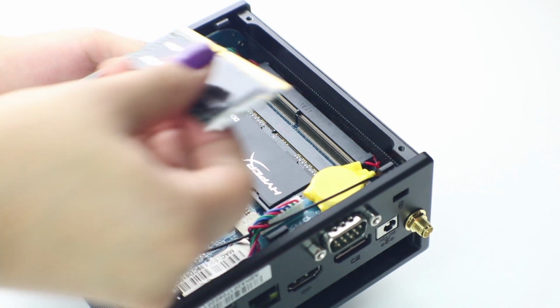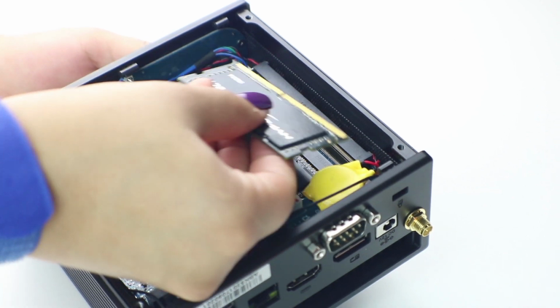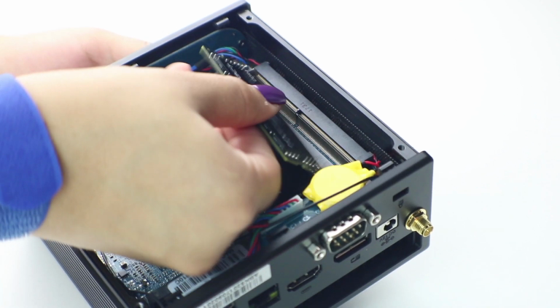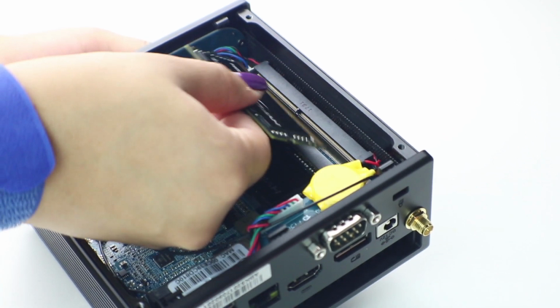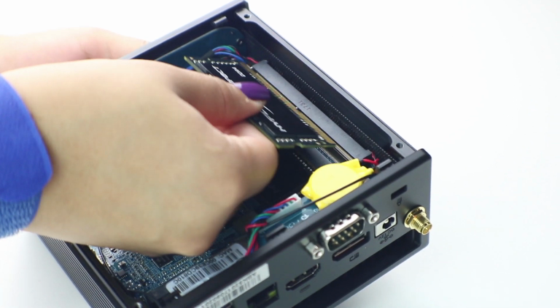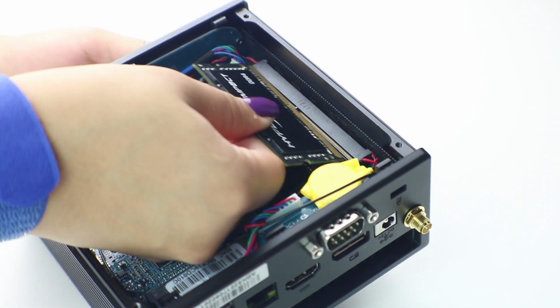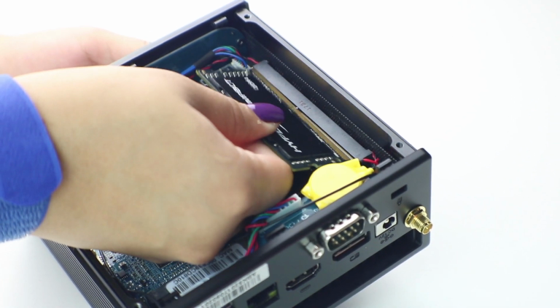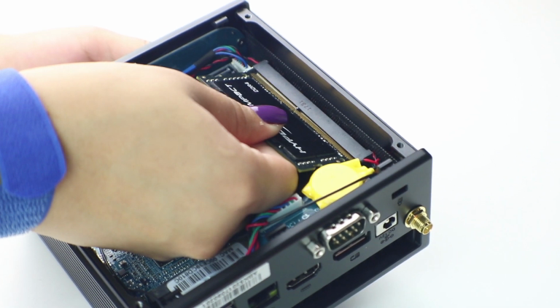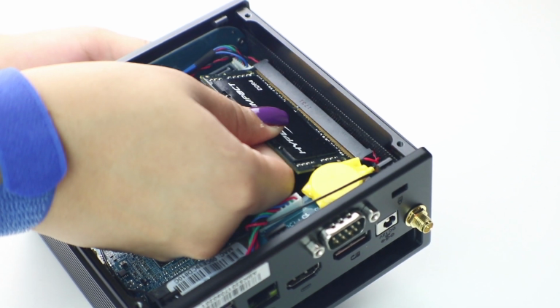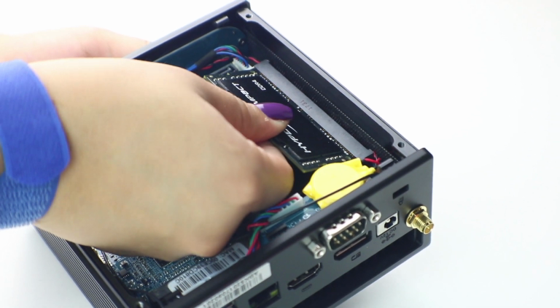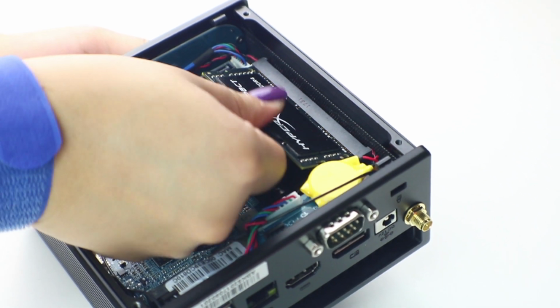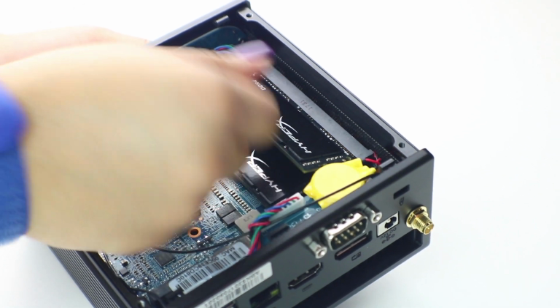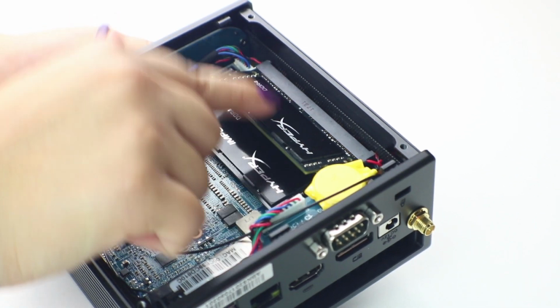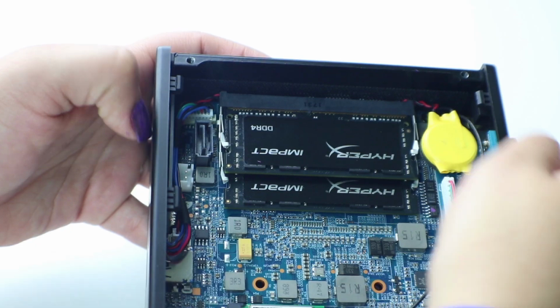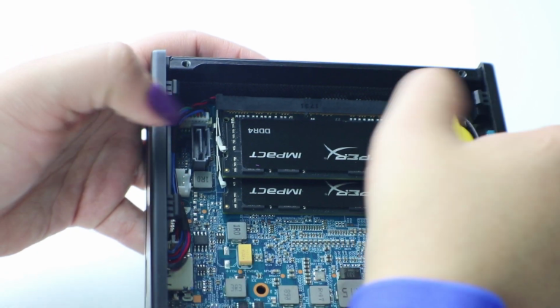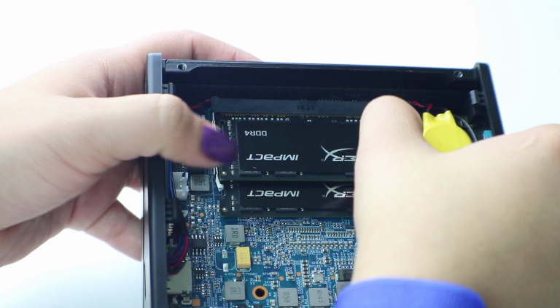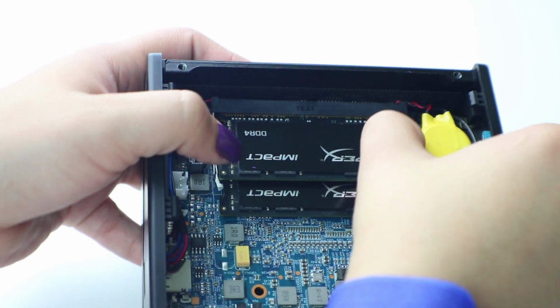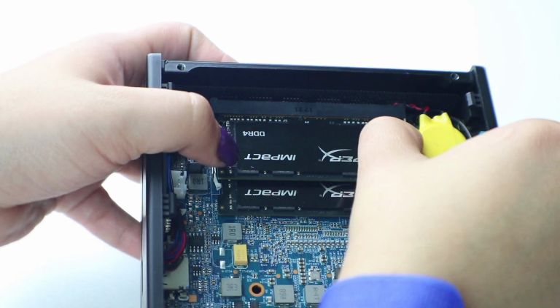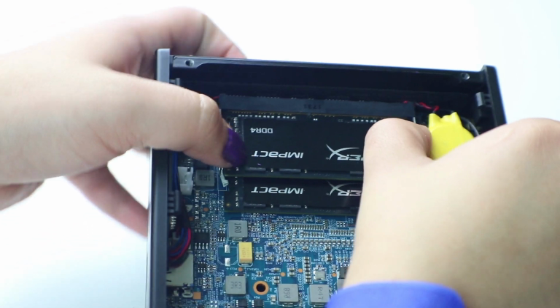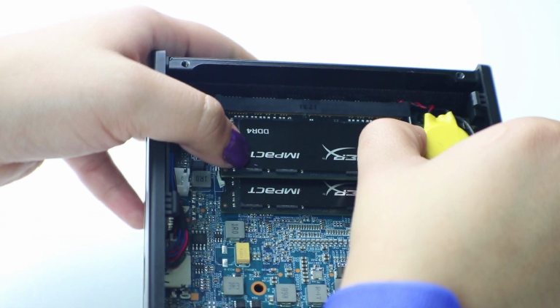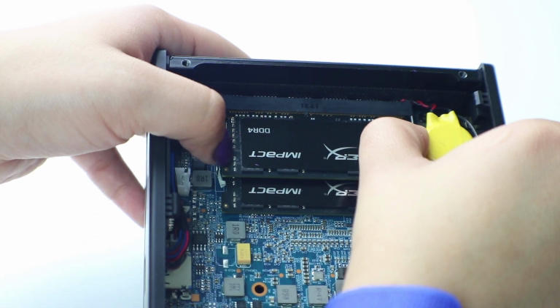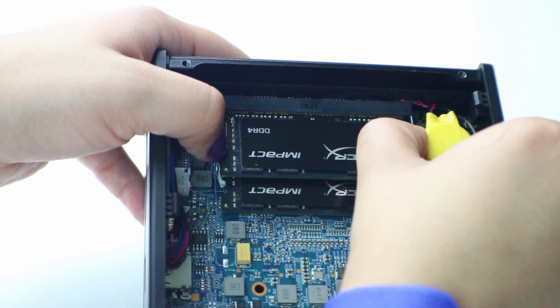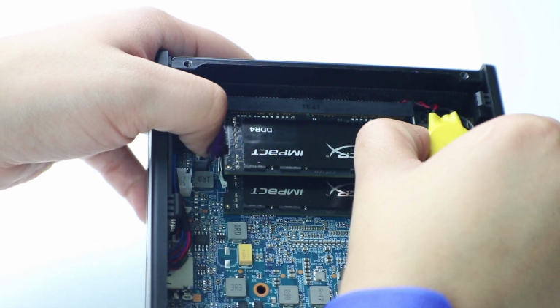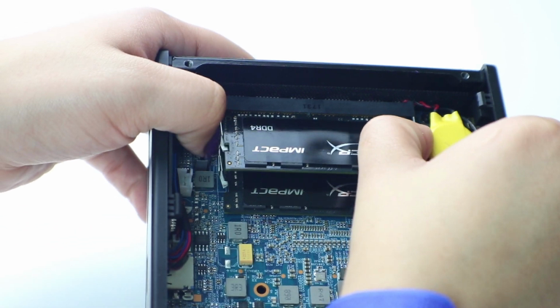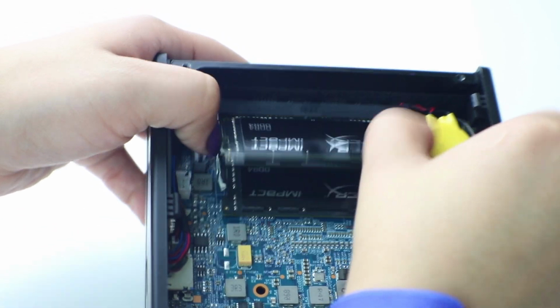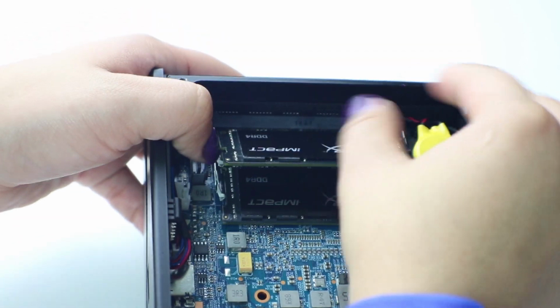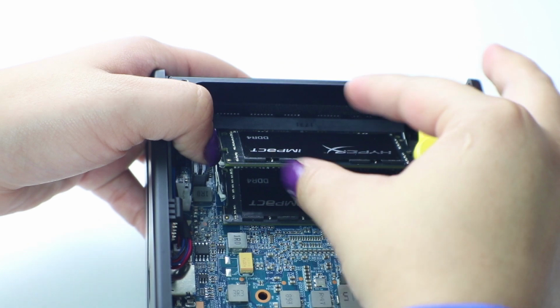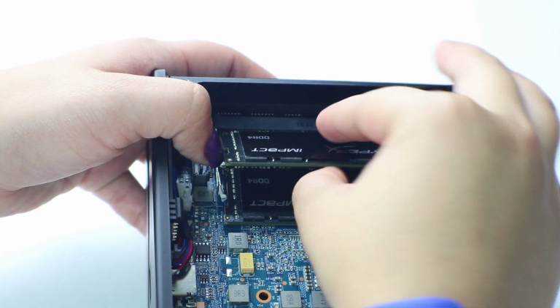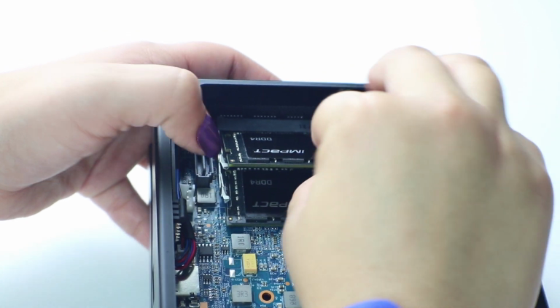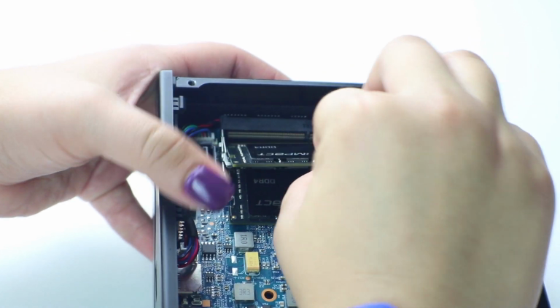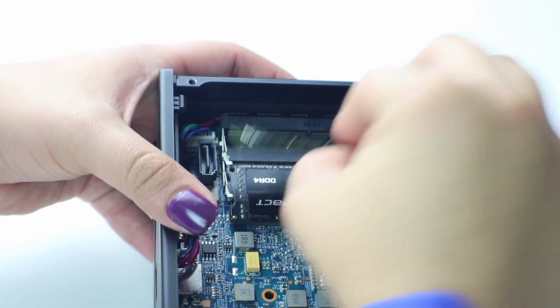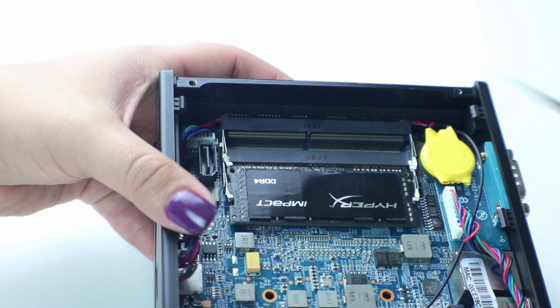Repeat the exact same process for the other stick of RAM. To remove the RAM, pull apart the two silver tabs that hold it in place.